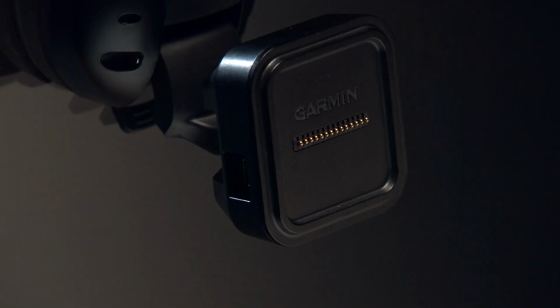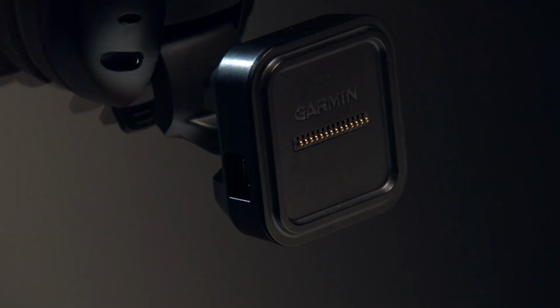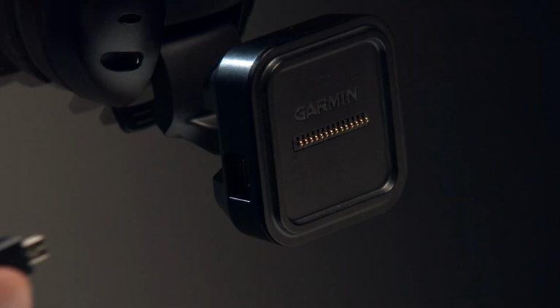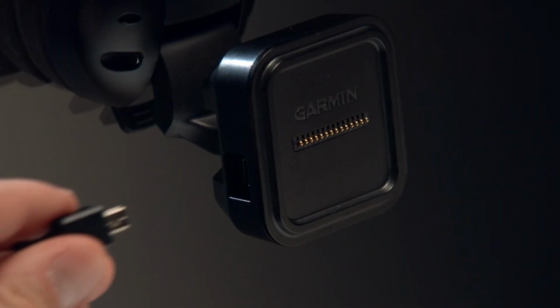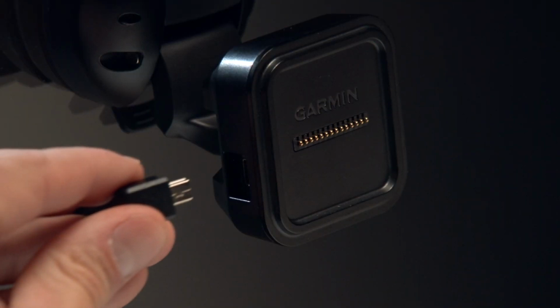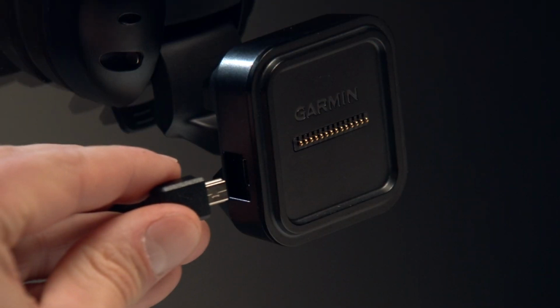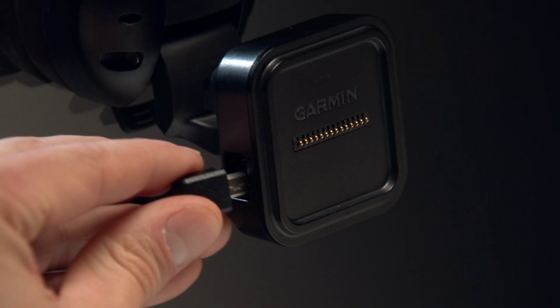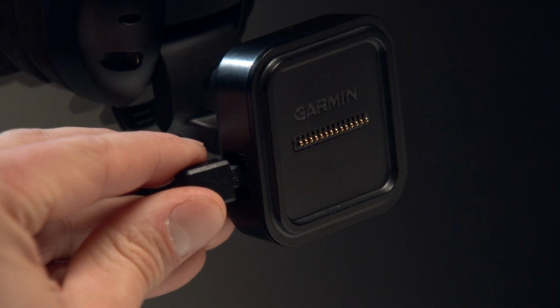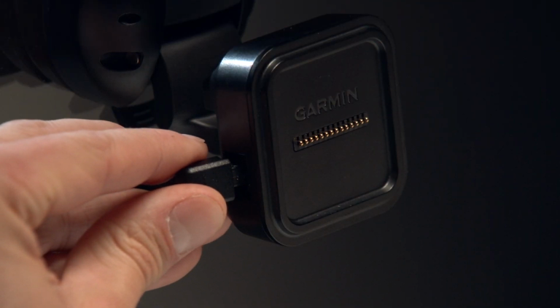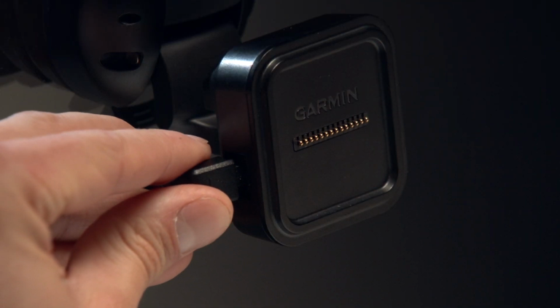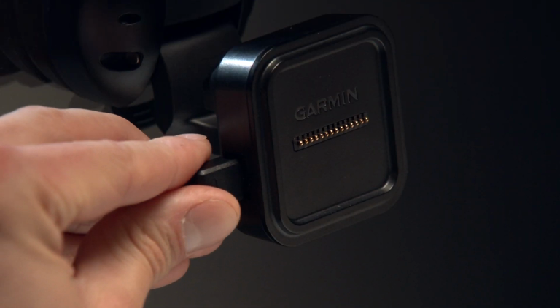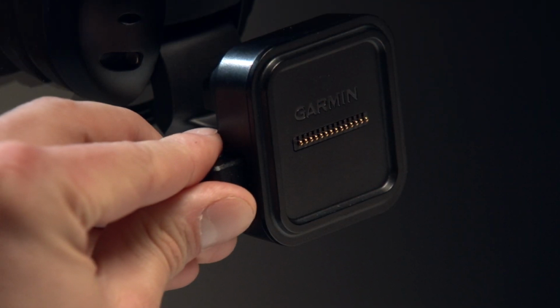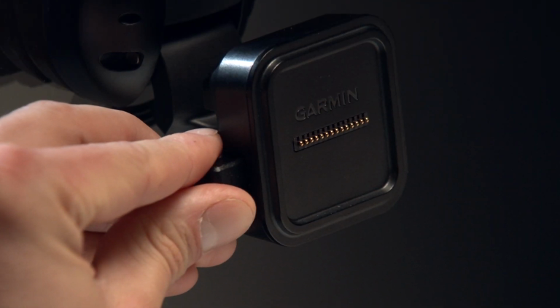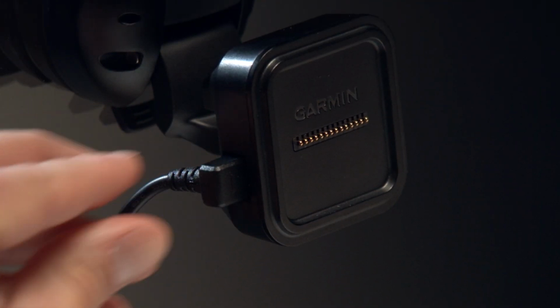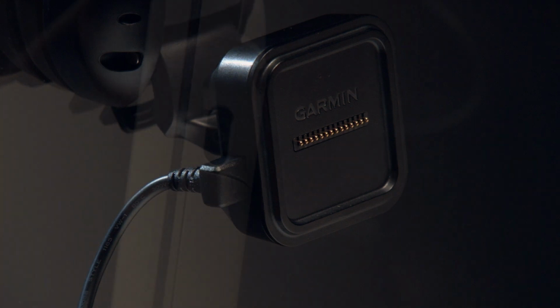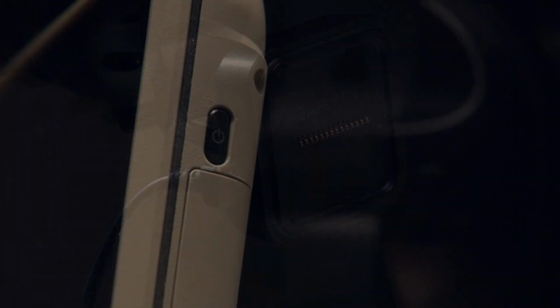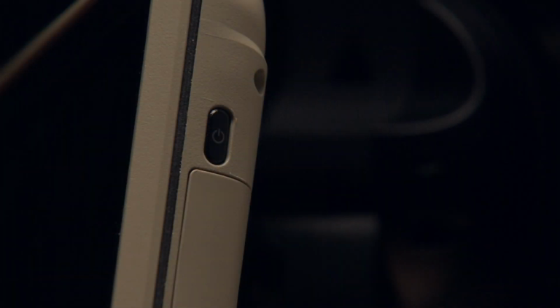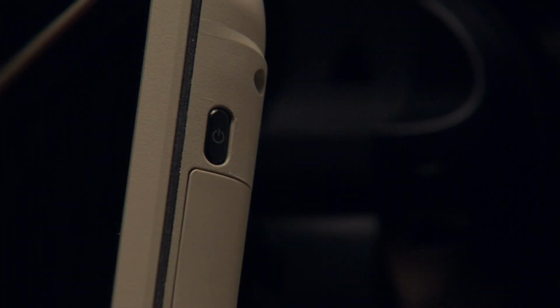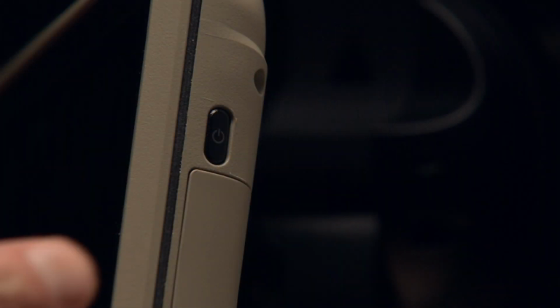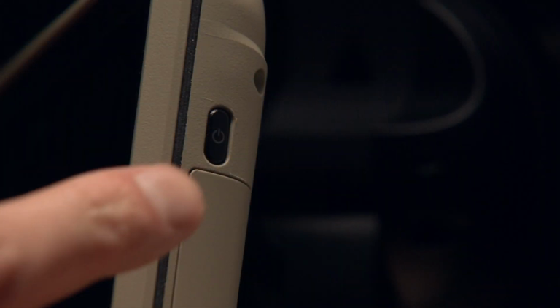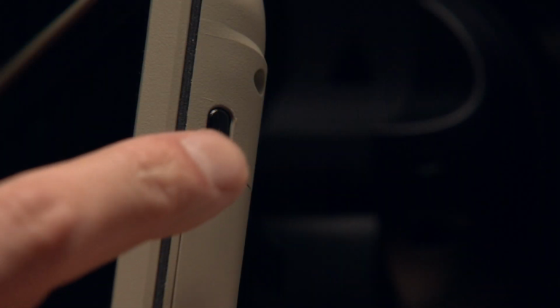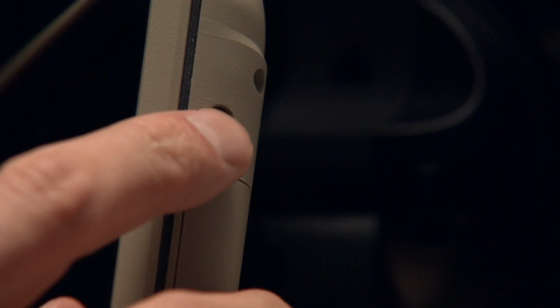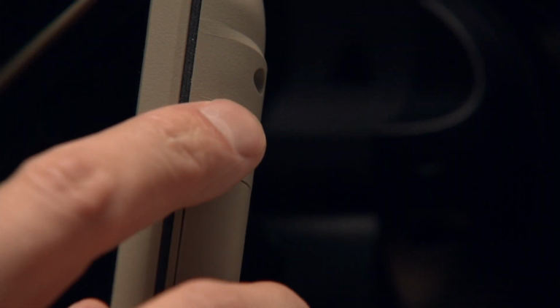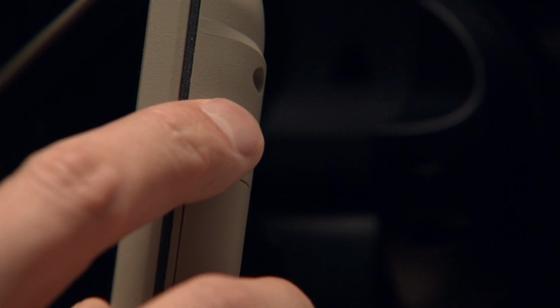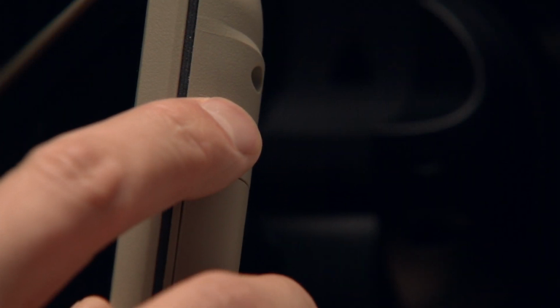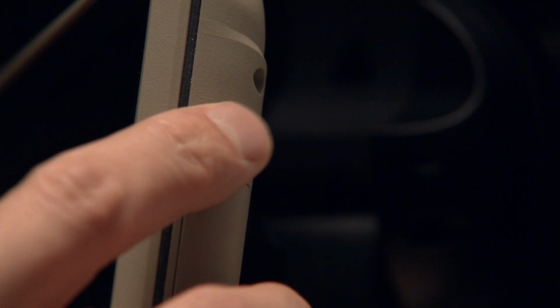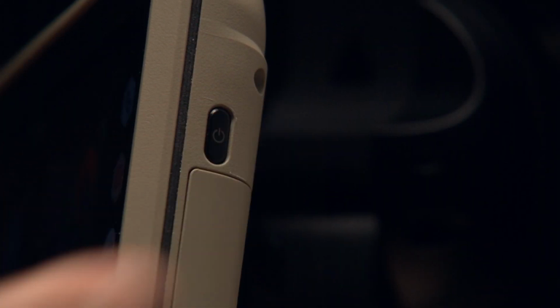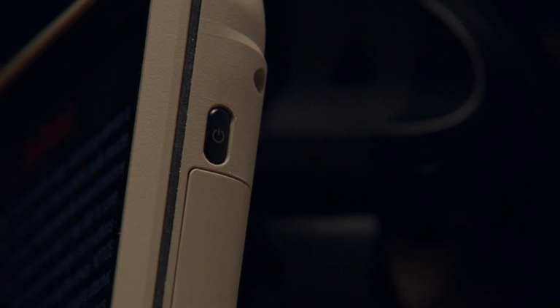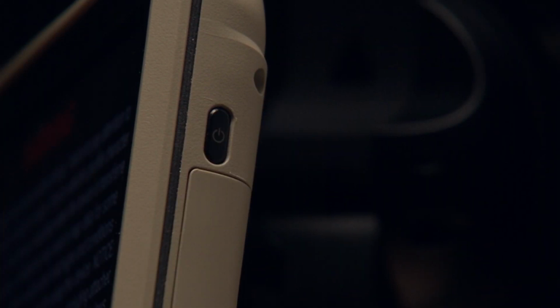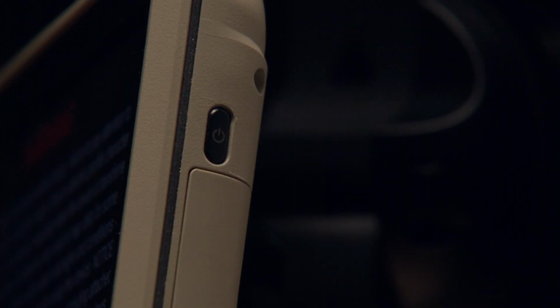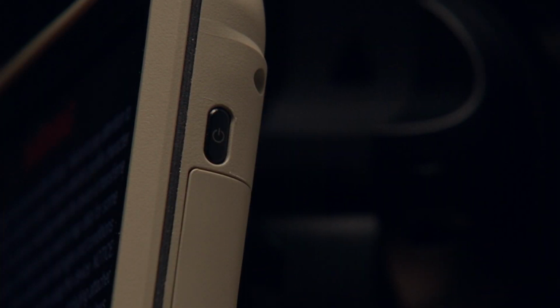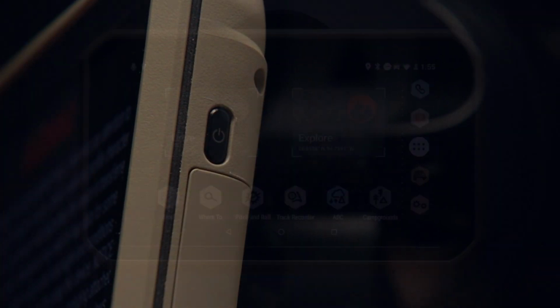Plug the vehicle power cable into the port on the mount. Press the power key on the right side of the device.